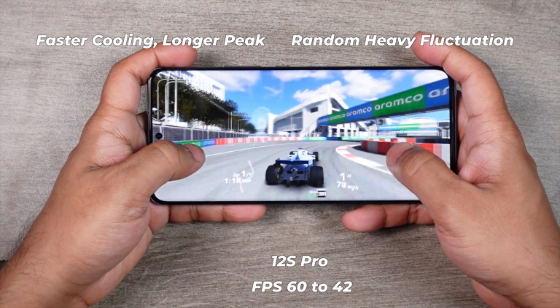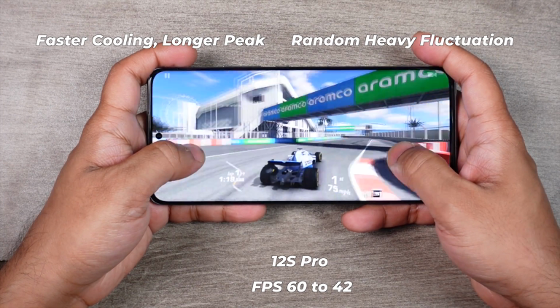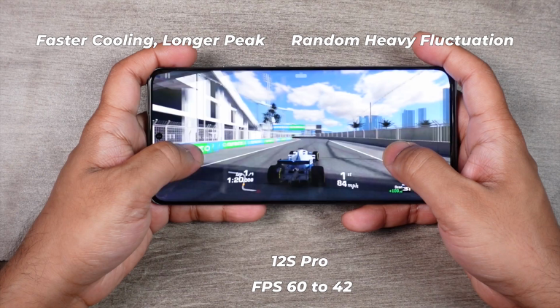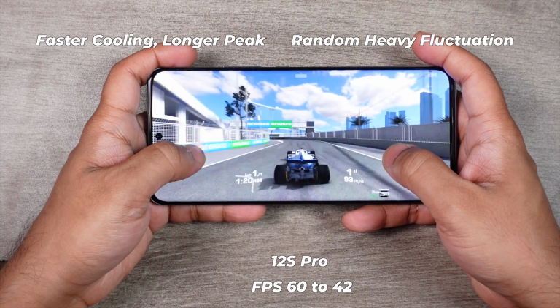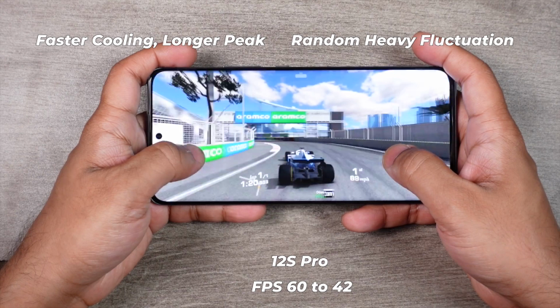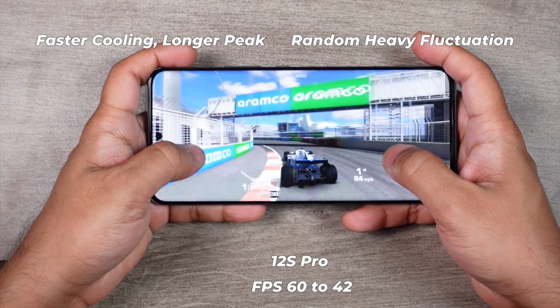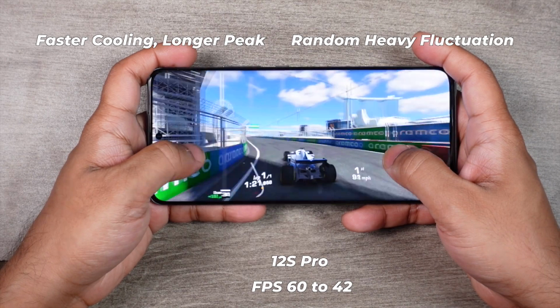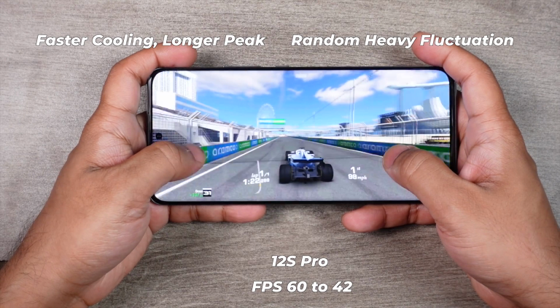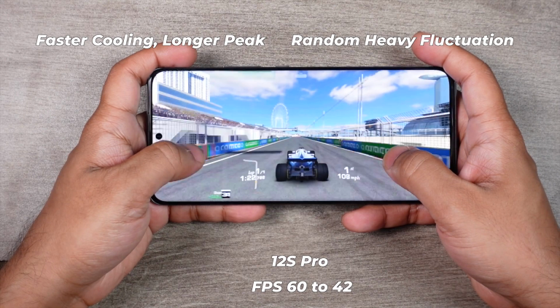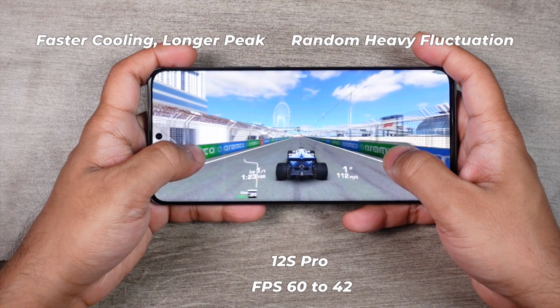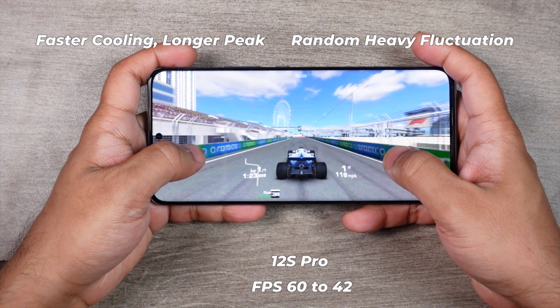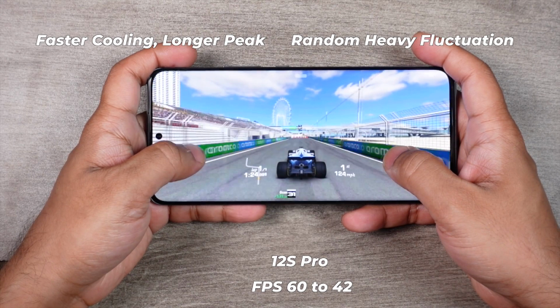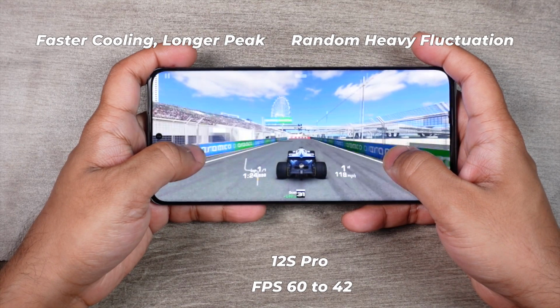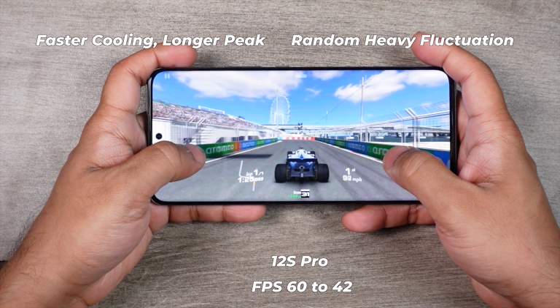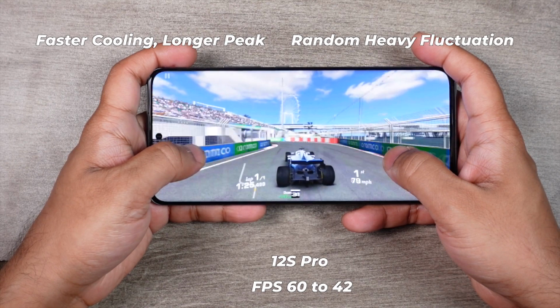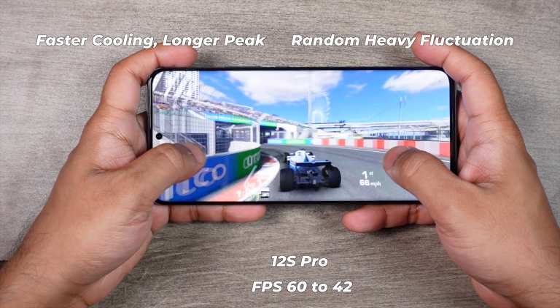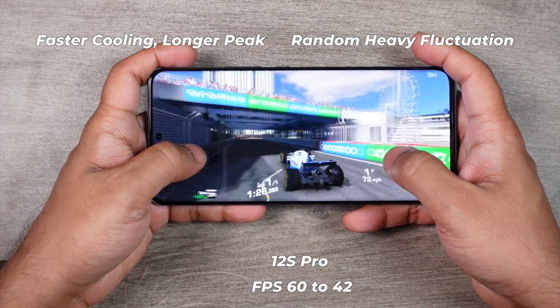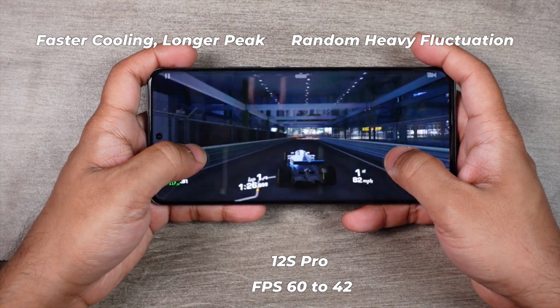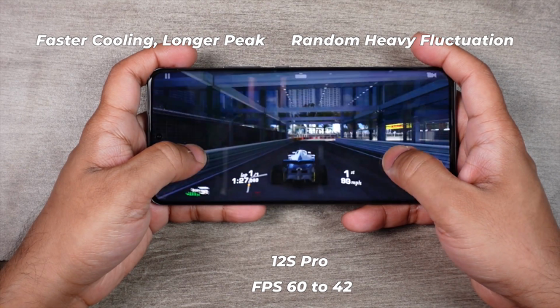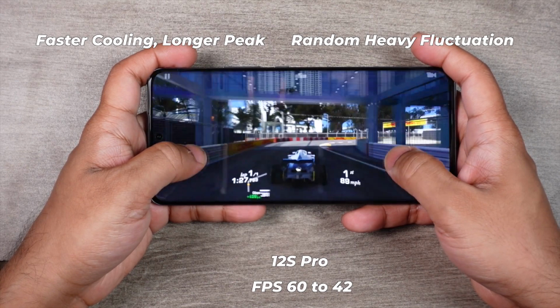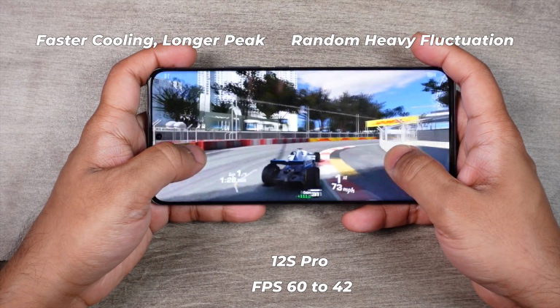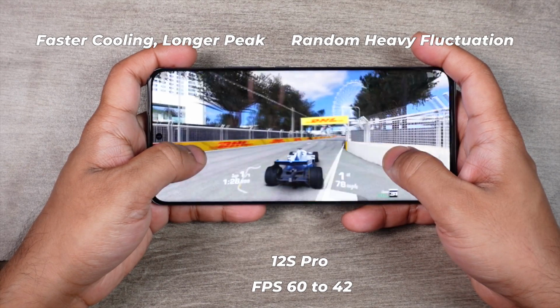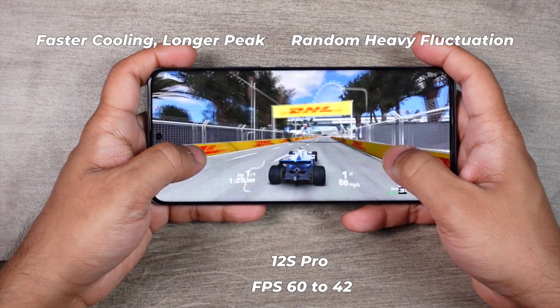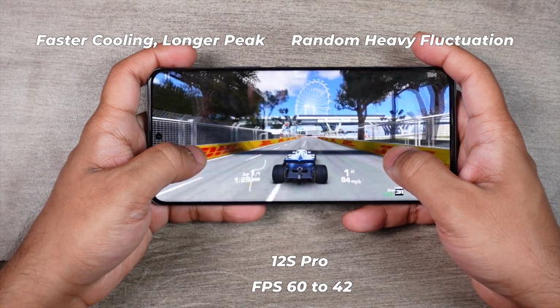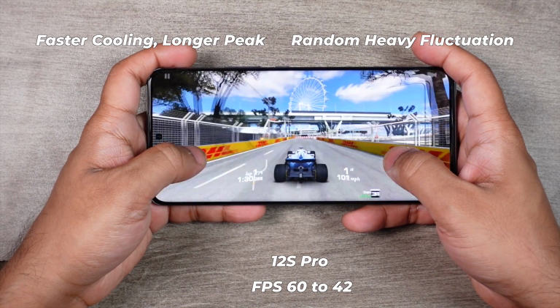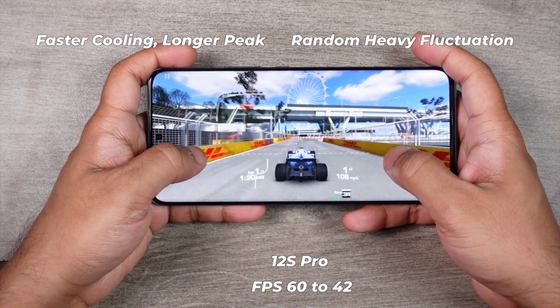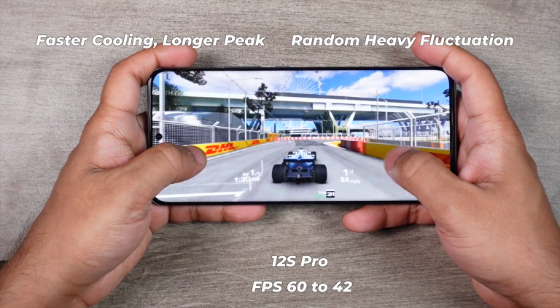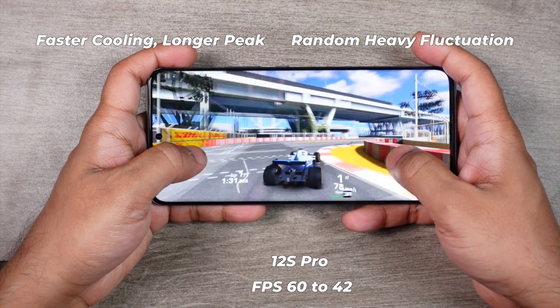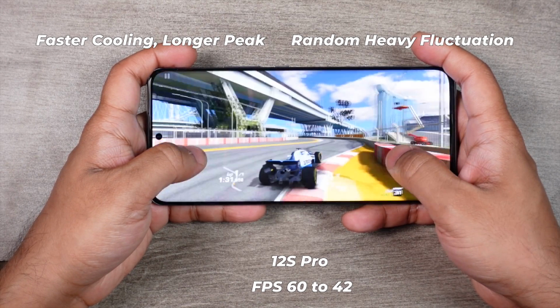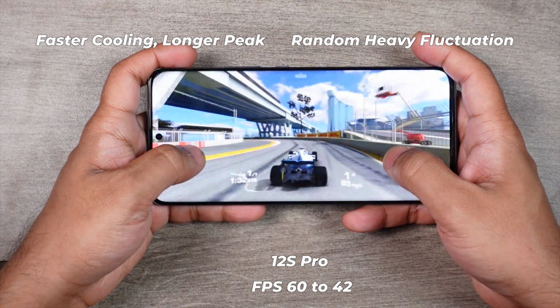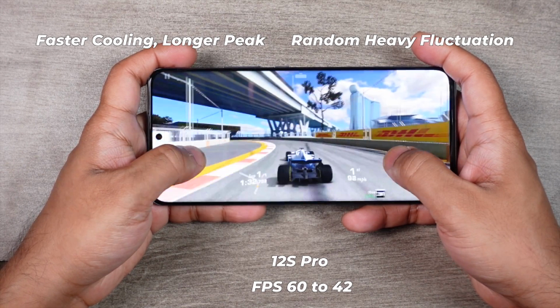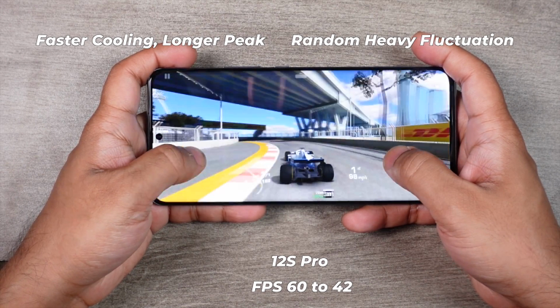Overall, I would select the Xiaomi 12s Pro for its better peak performance and lower temperature during gaming.